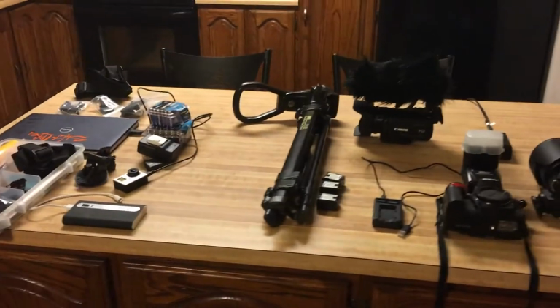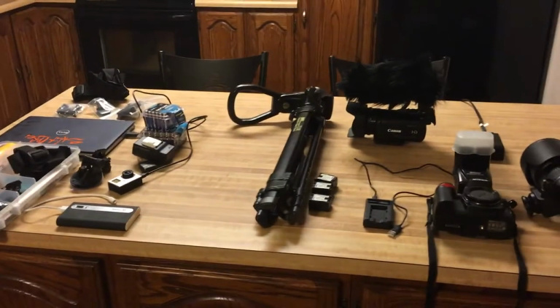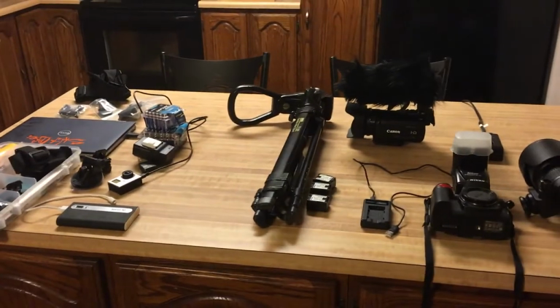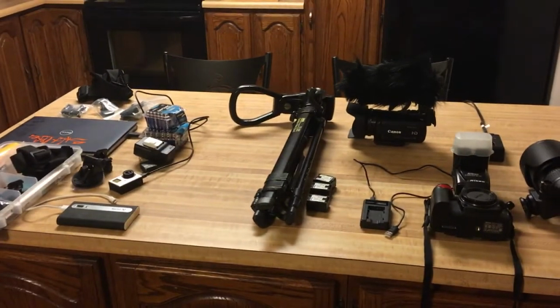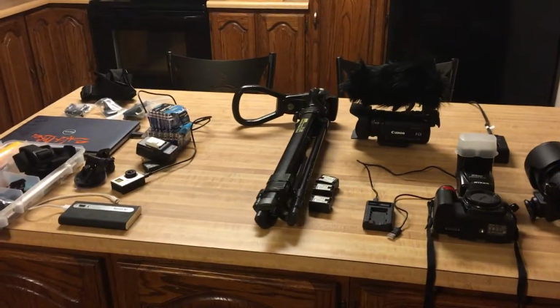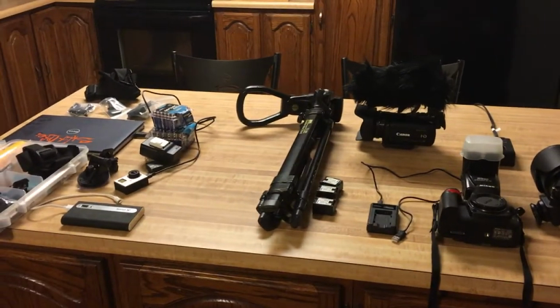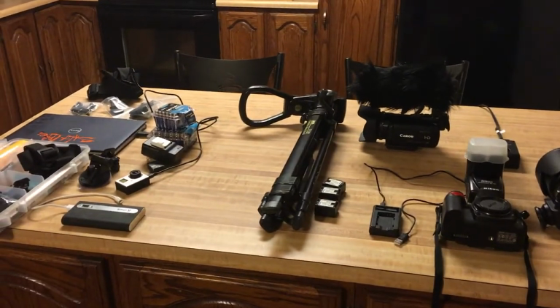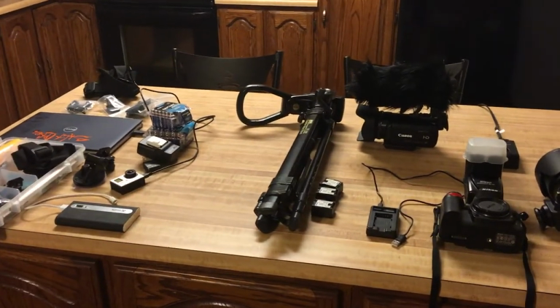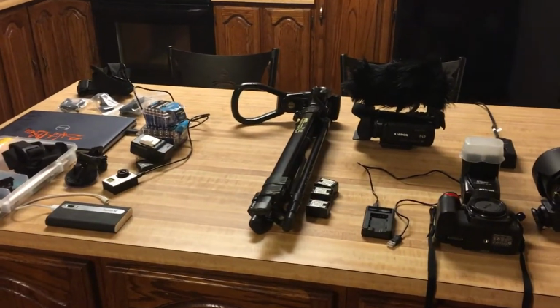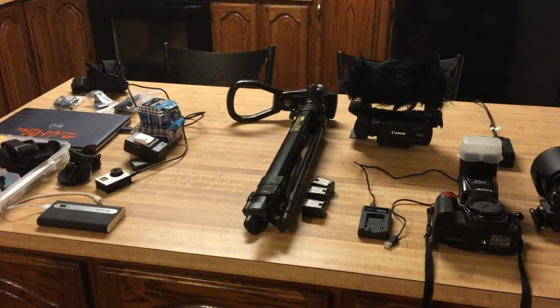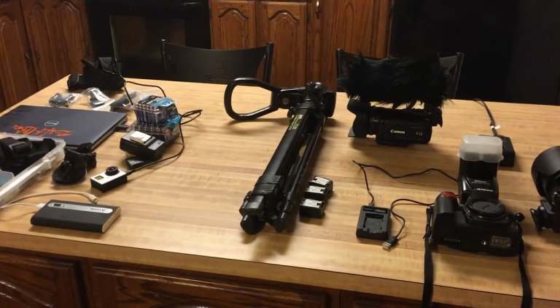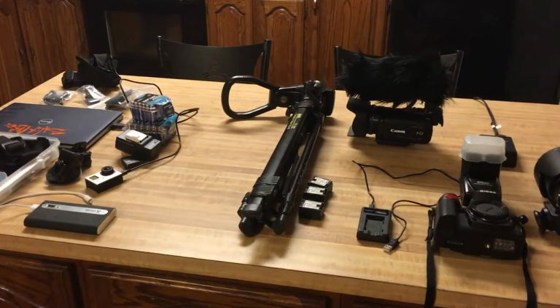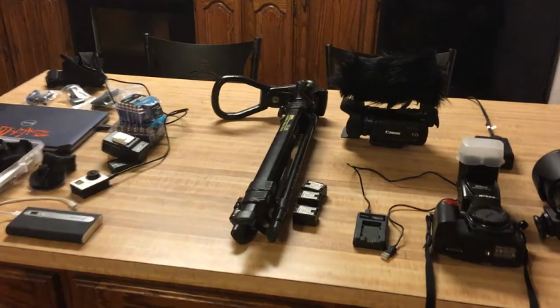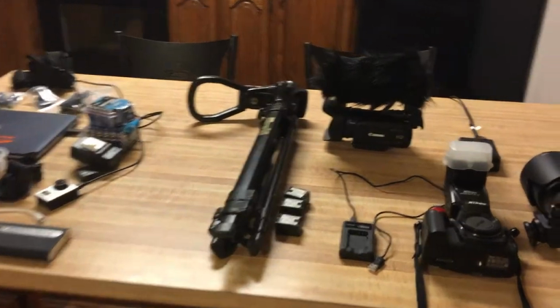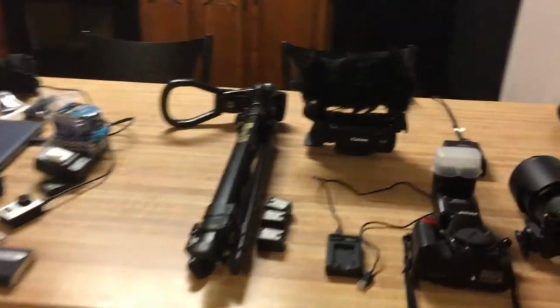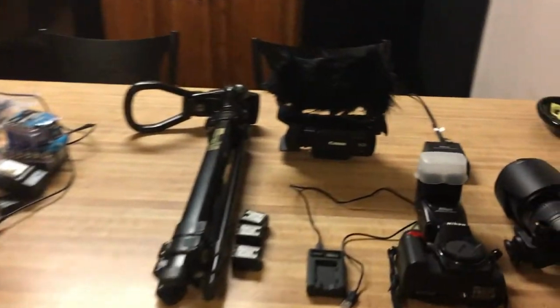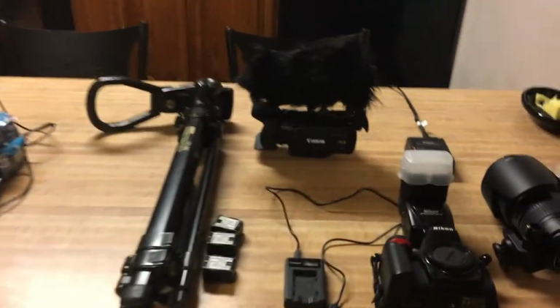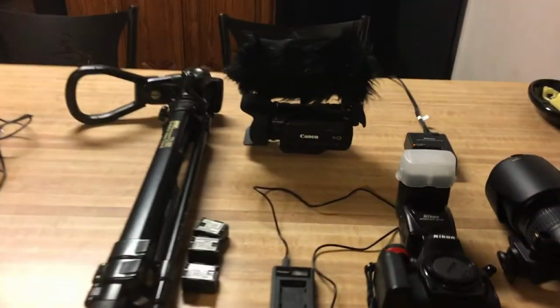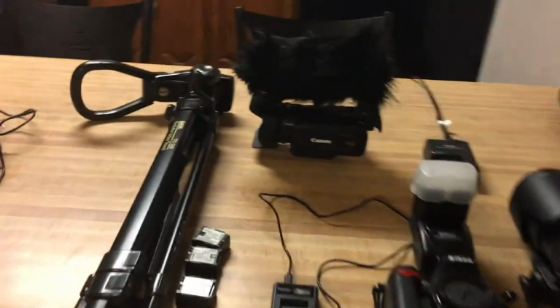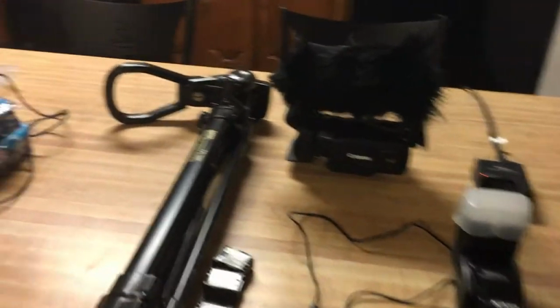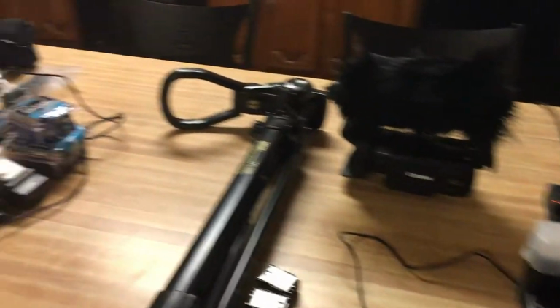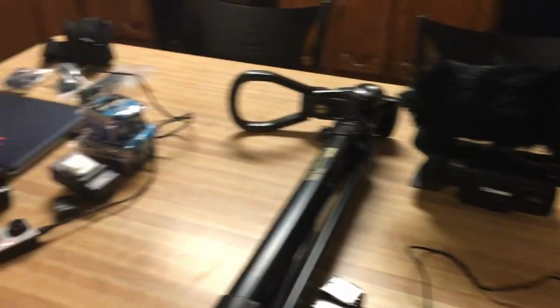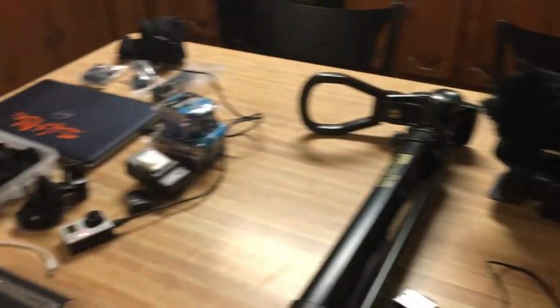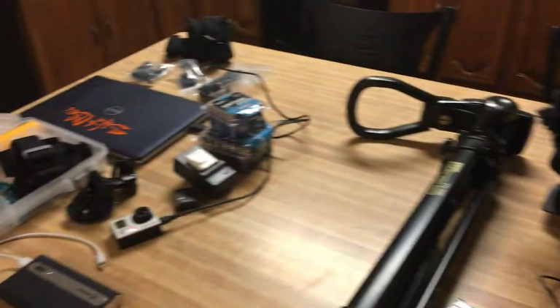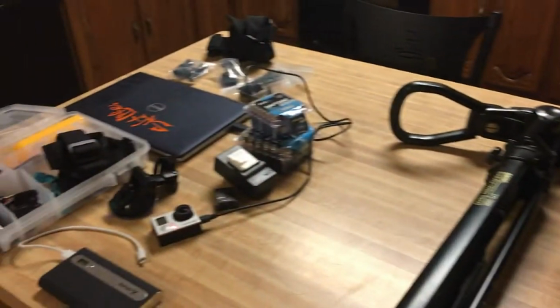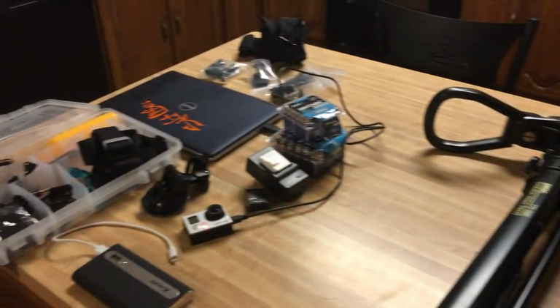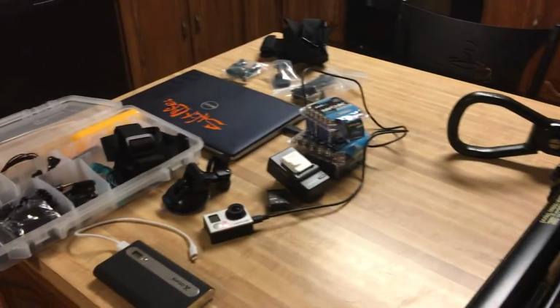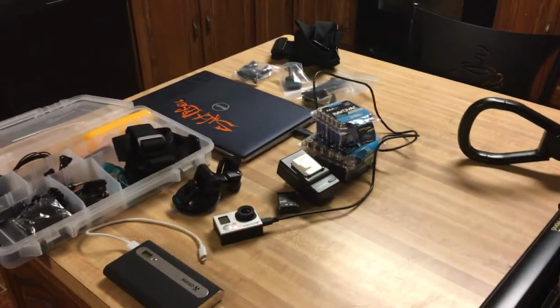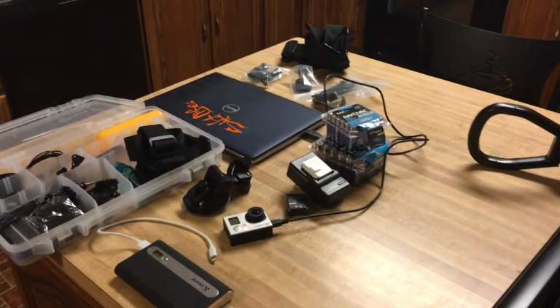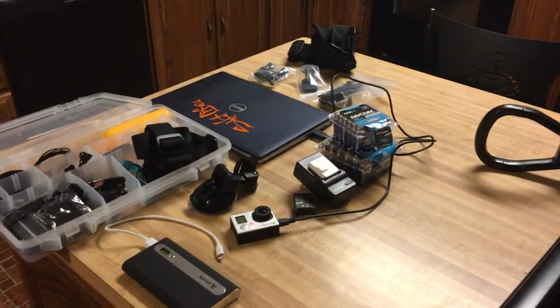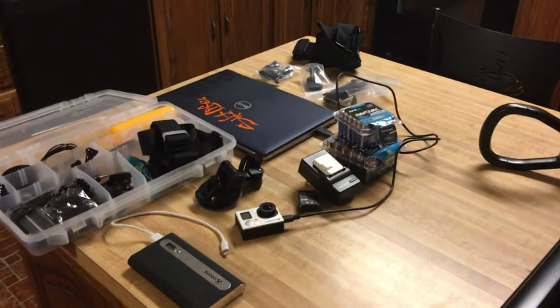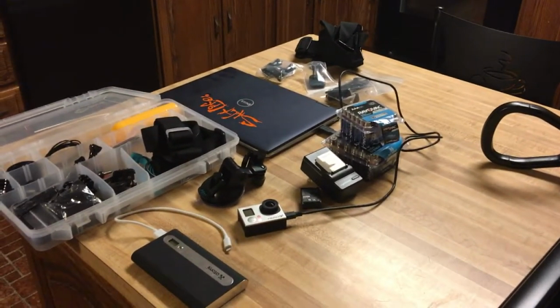That's the gear we'll be bringing around Cedar Point today. Check back tomorrow — we should have the video edited and hopefully it'll be a really good video for you.